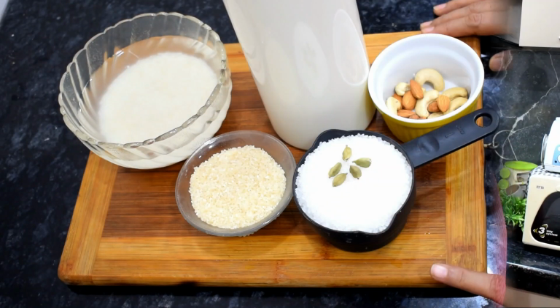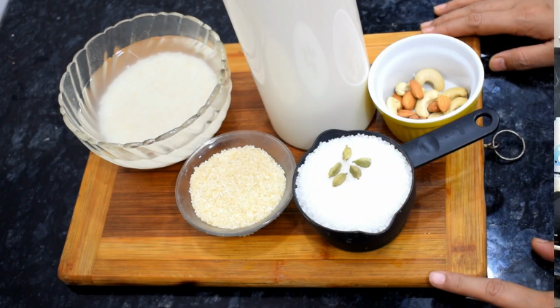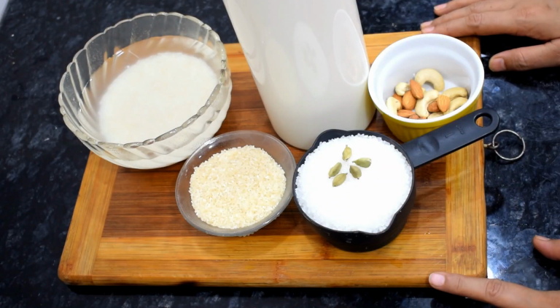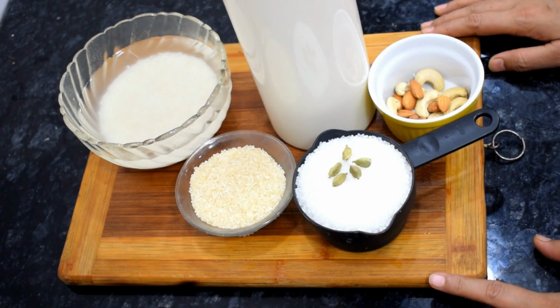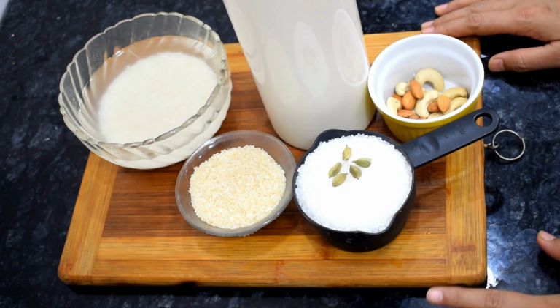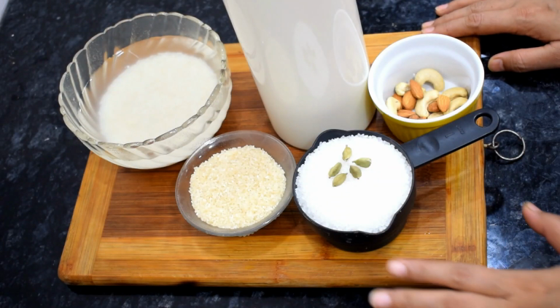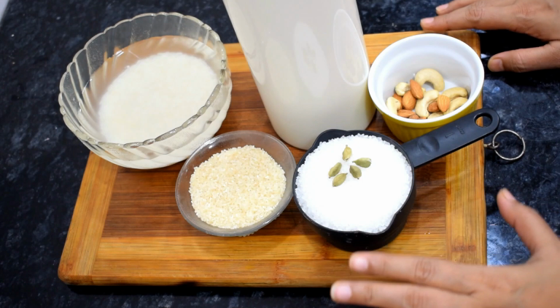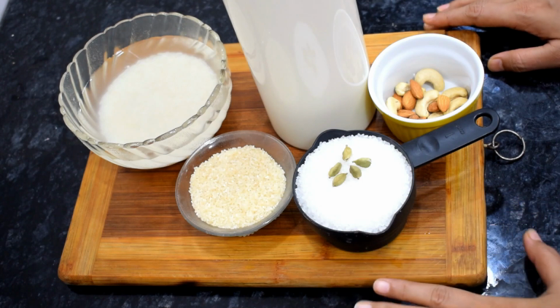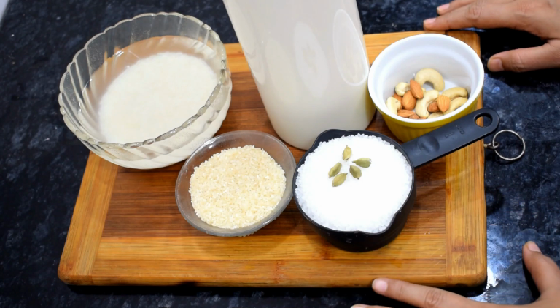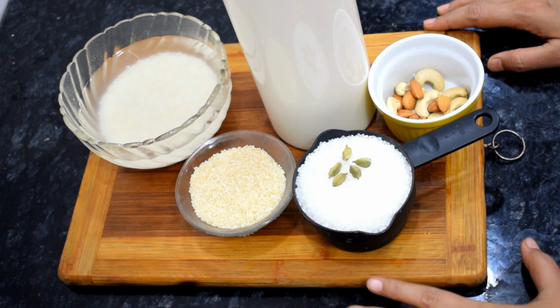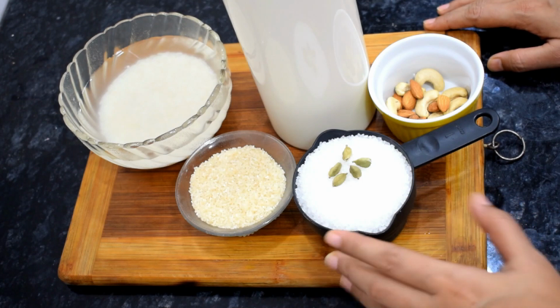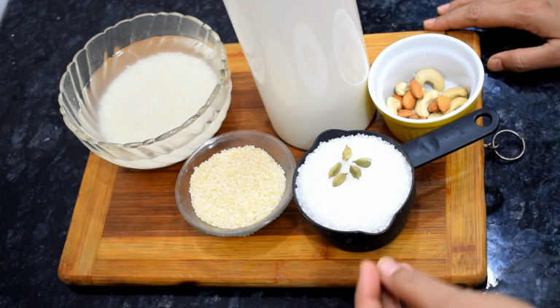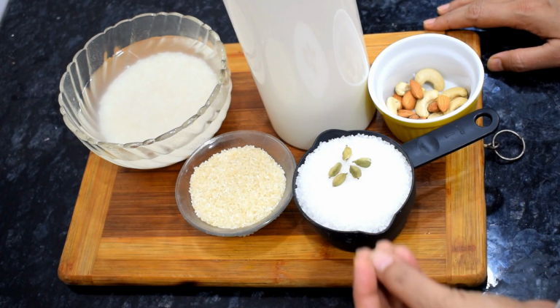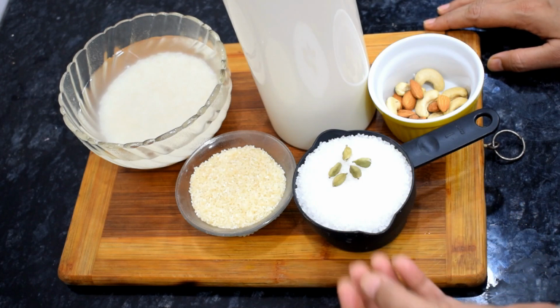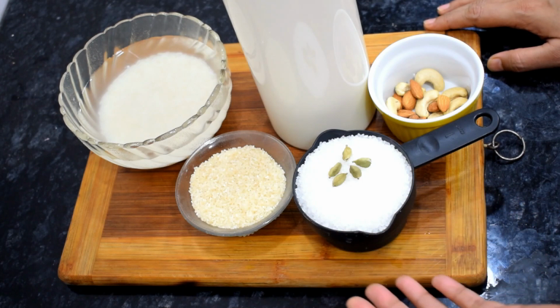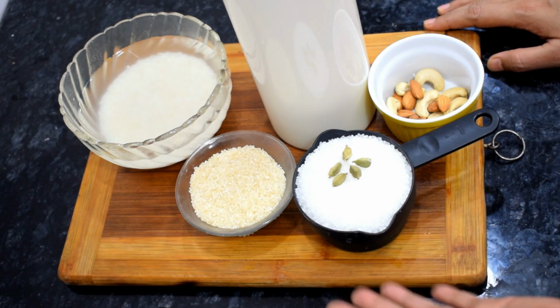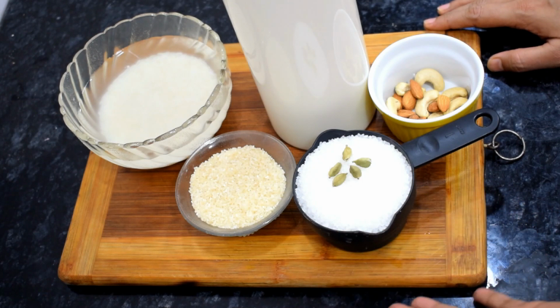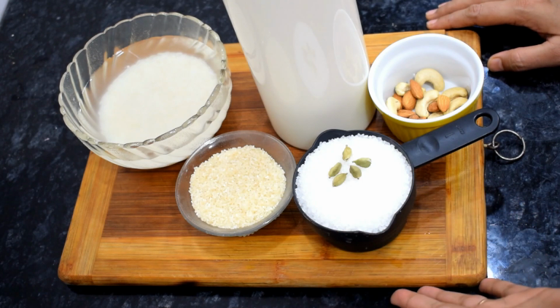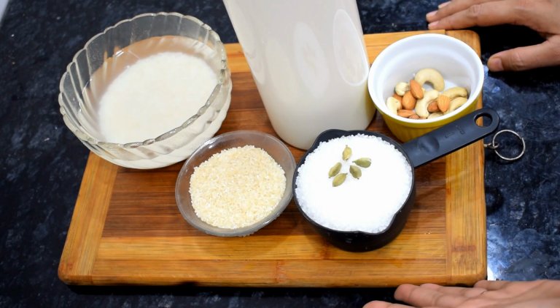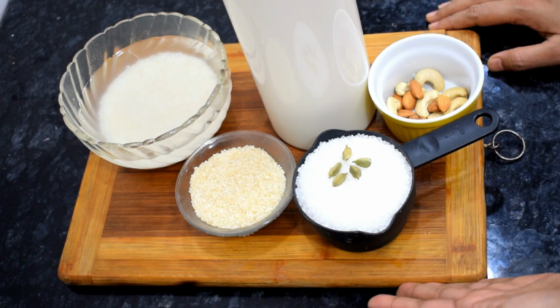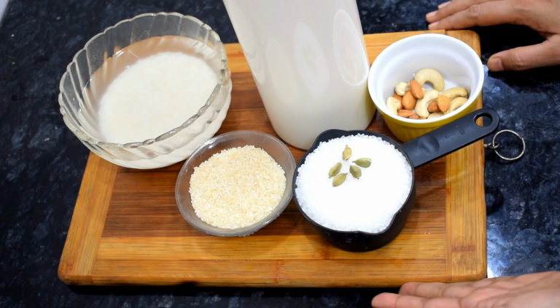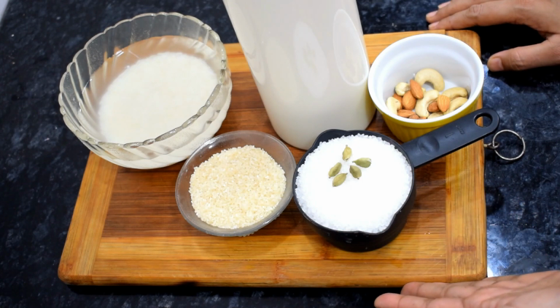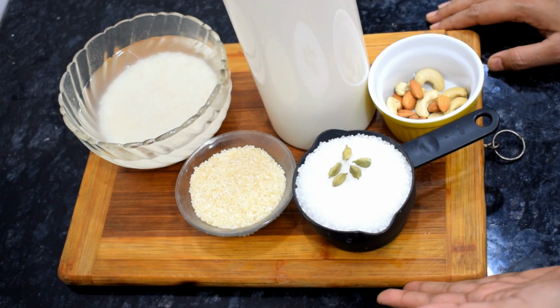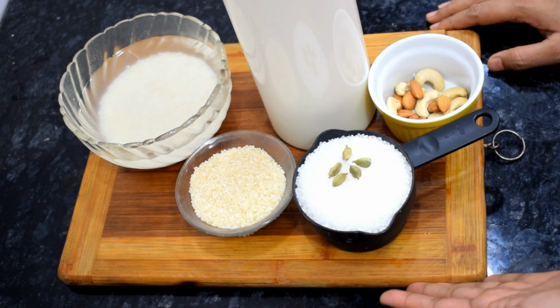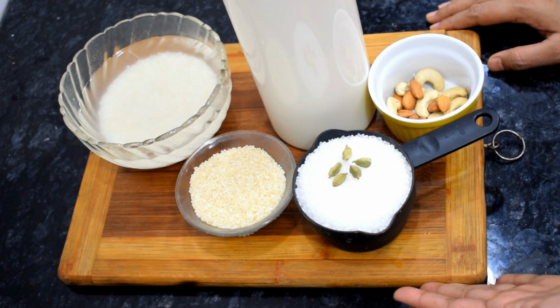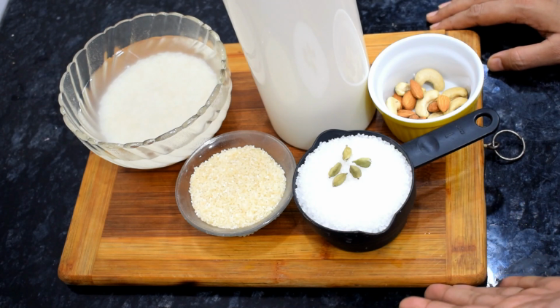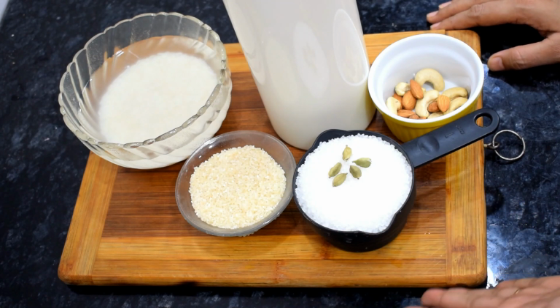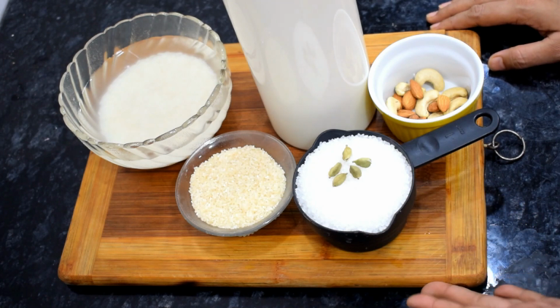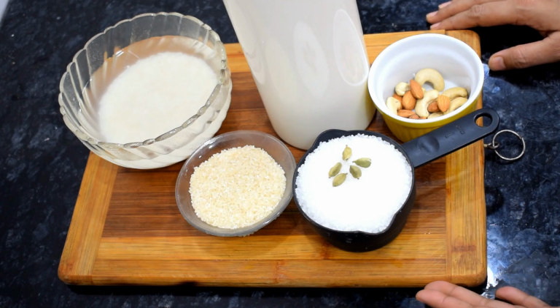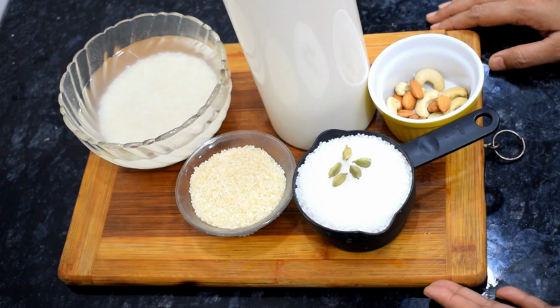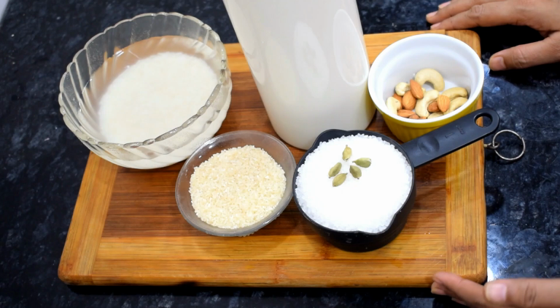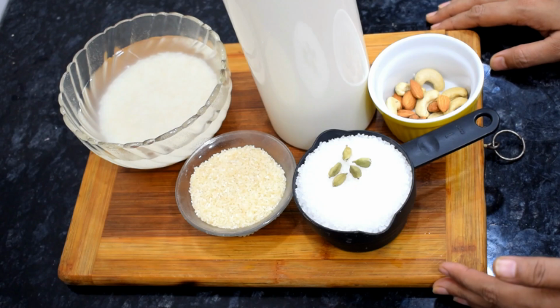So let's start the caramel recipe. It is a very easy recipe with easily available ingredients.